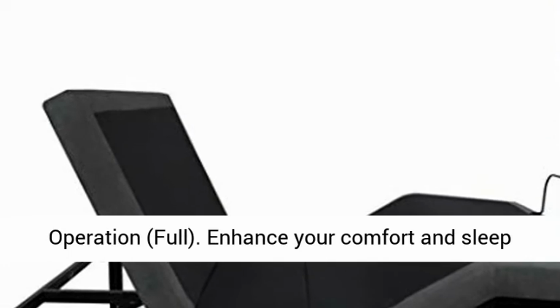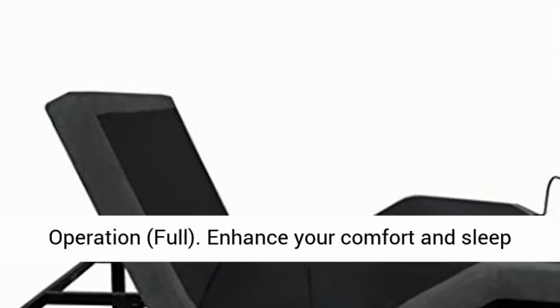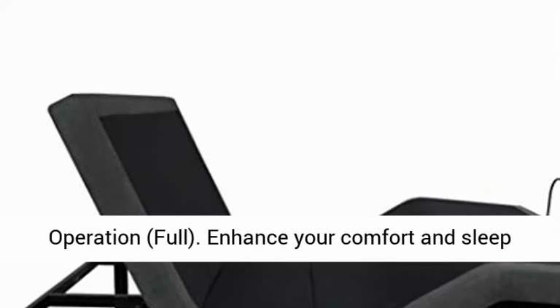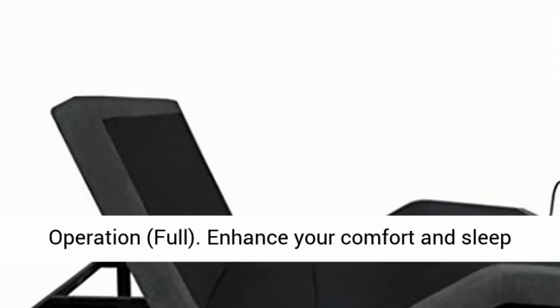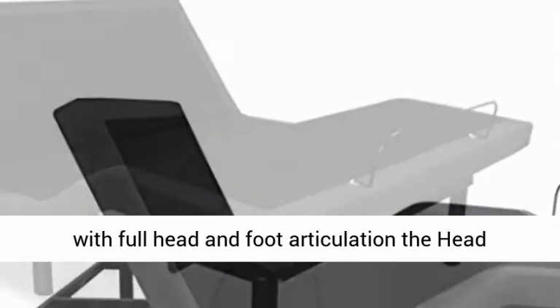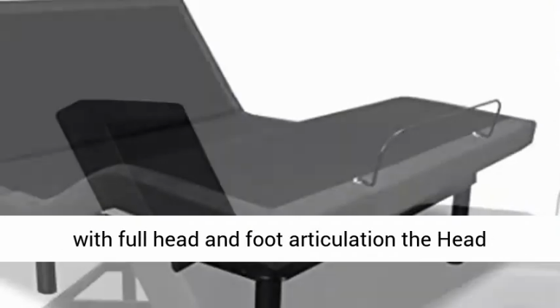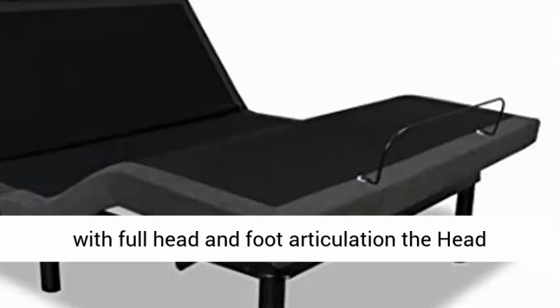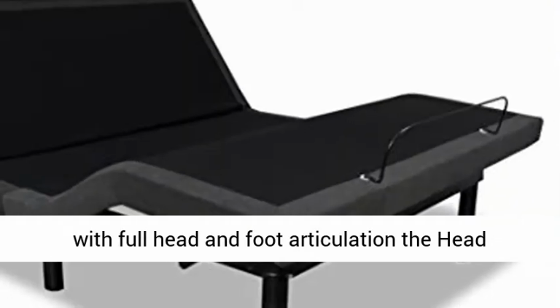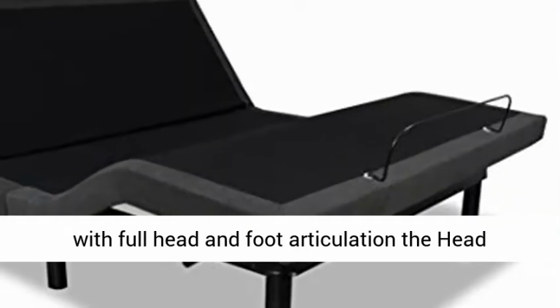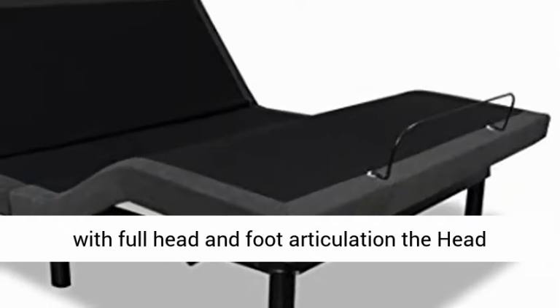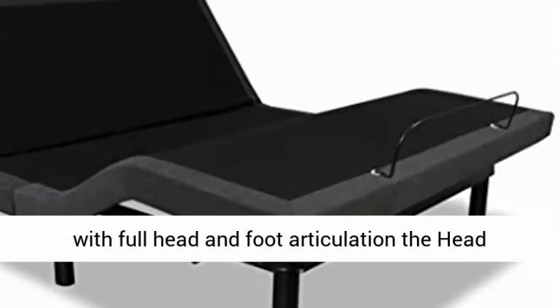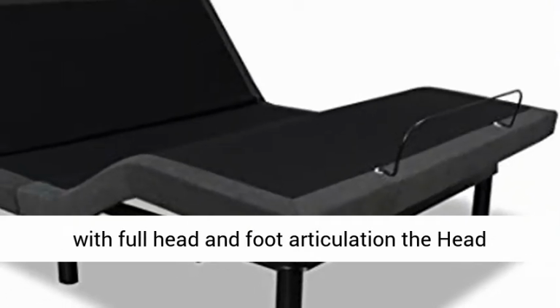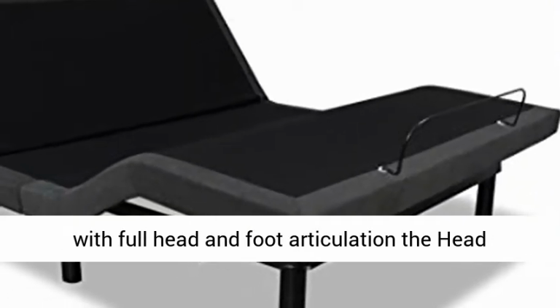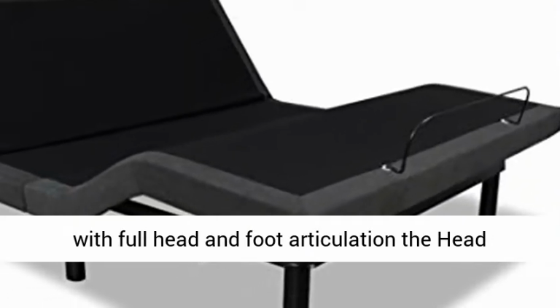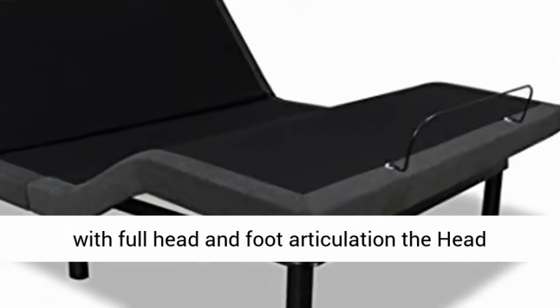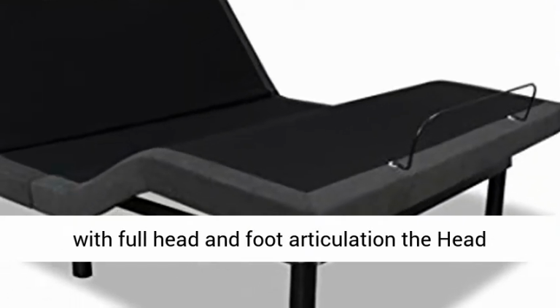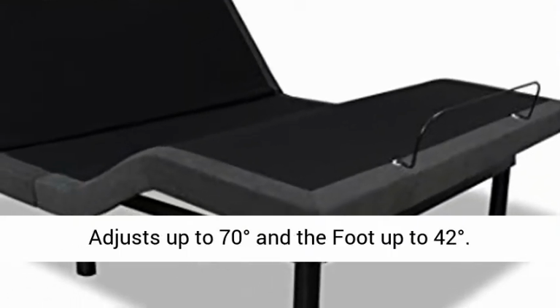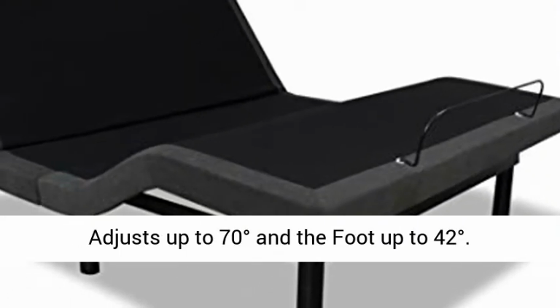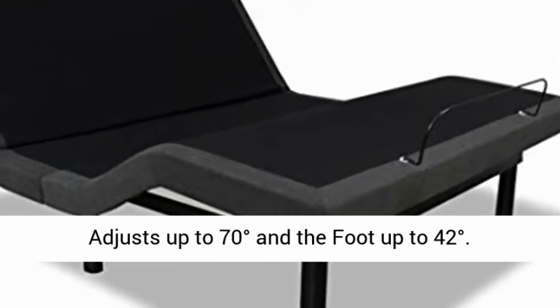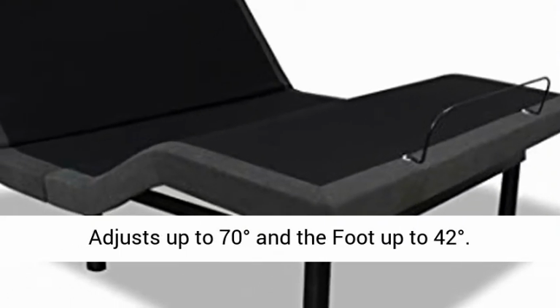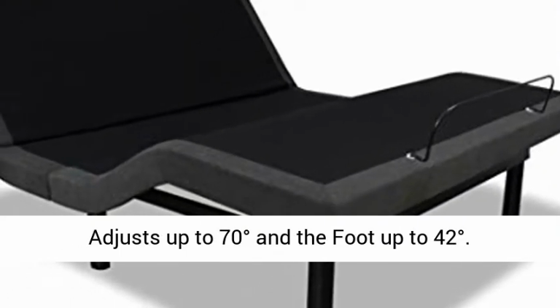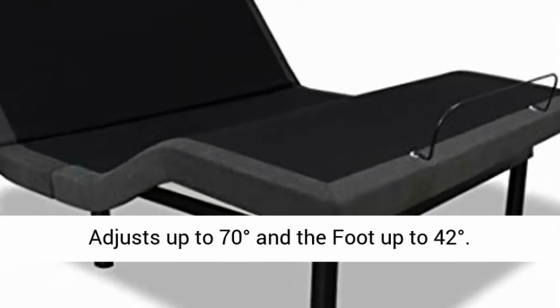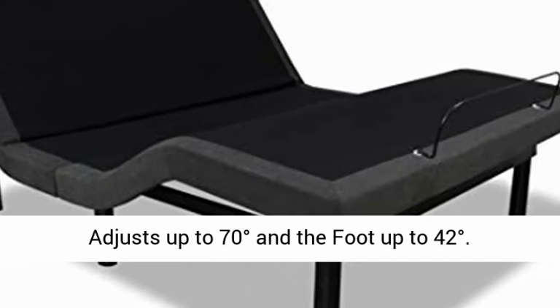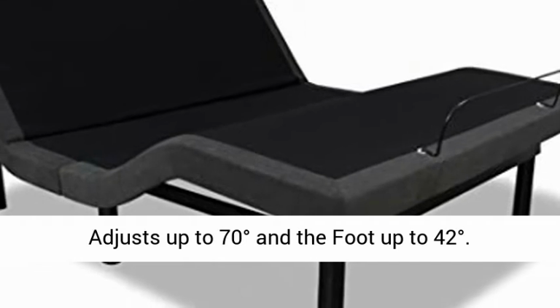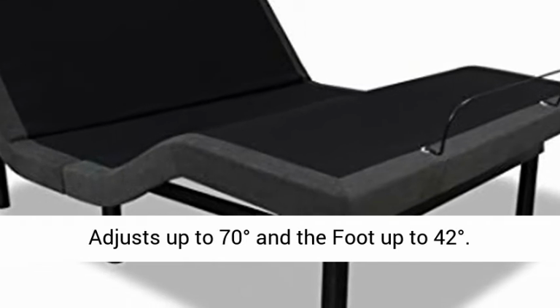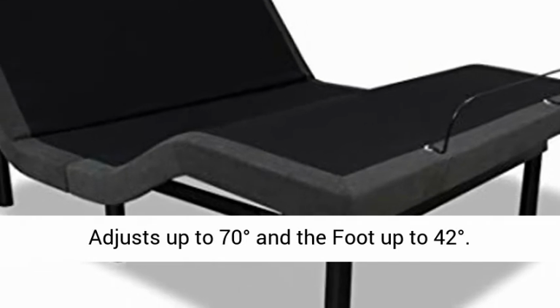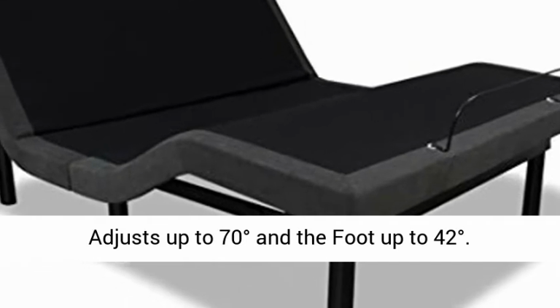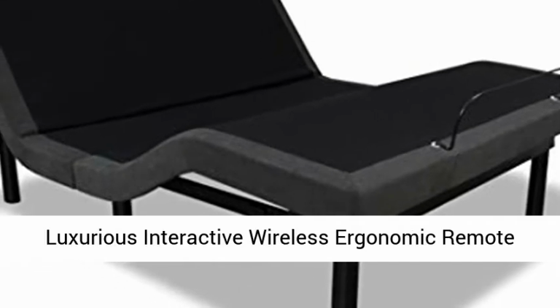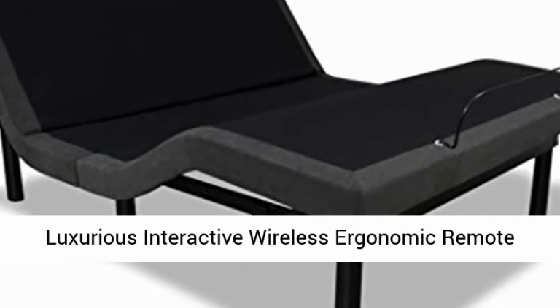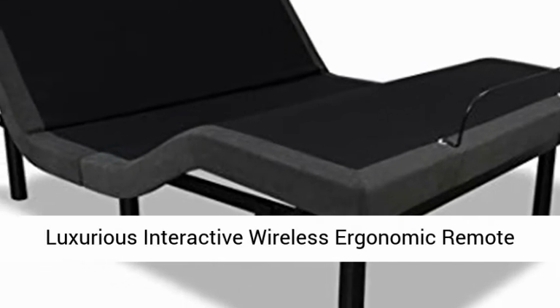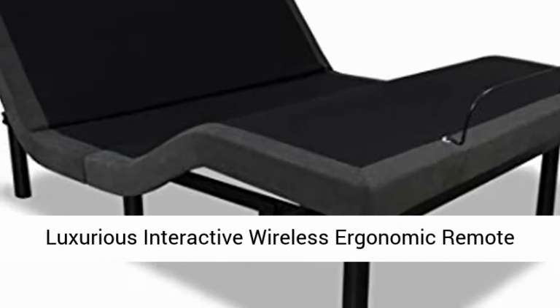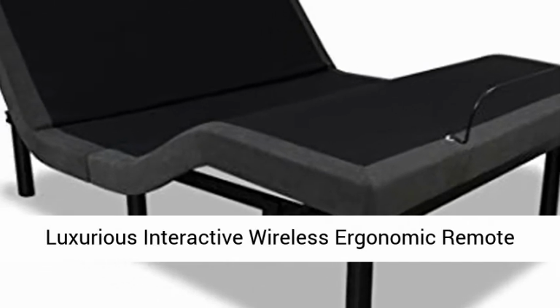Enhance your comfort and sleep with full head and foot articulation. The head adjusts up to 70 degrees and the foot up to 42 degrees.